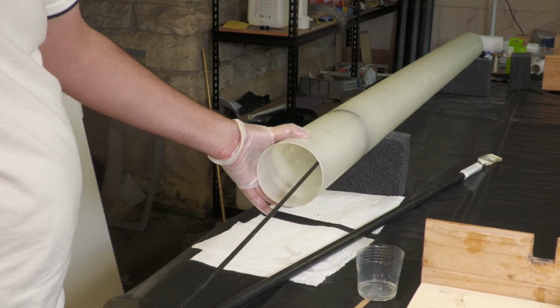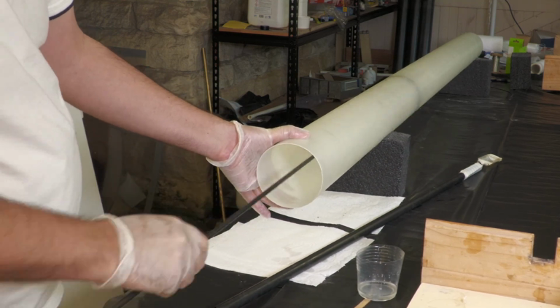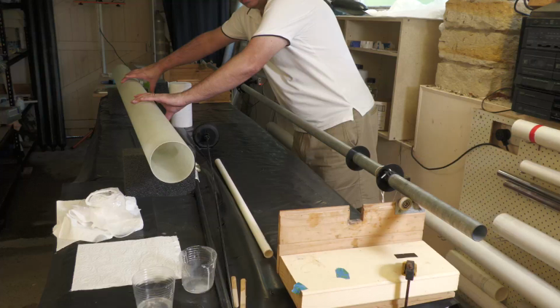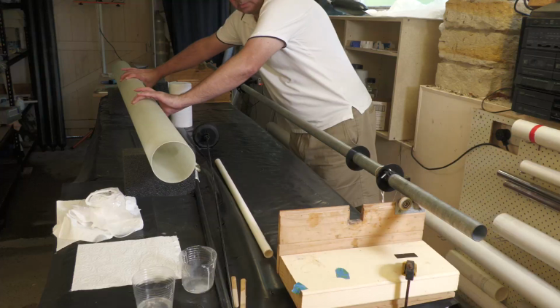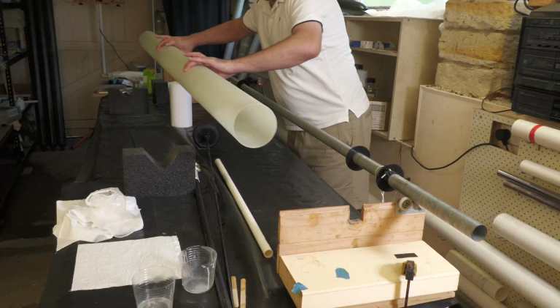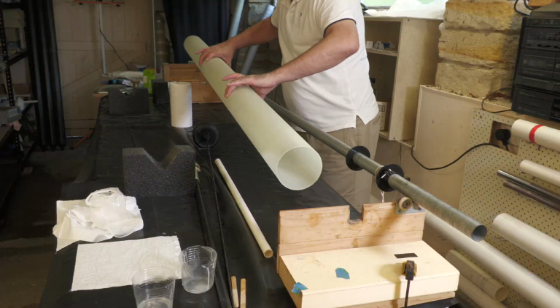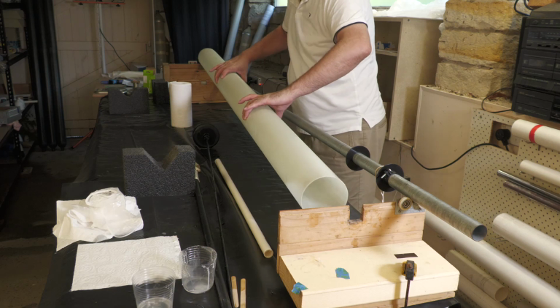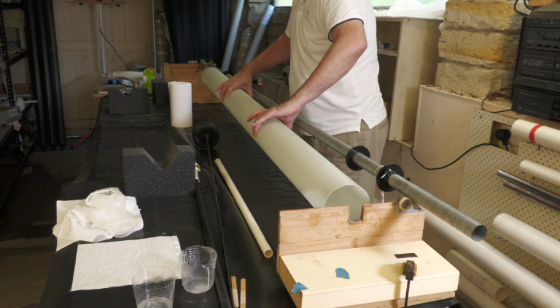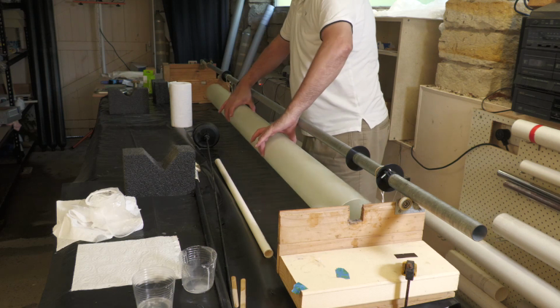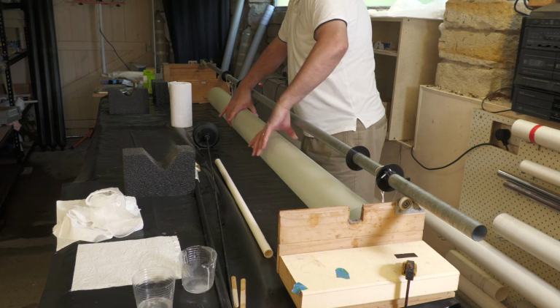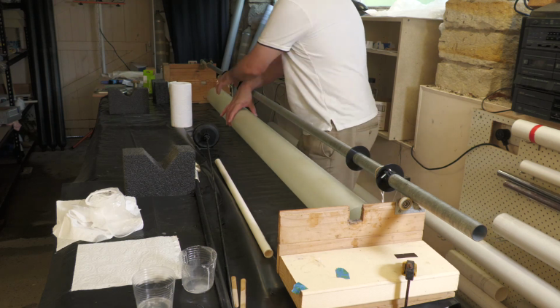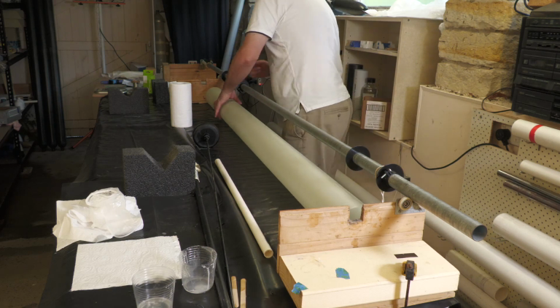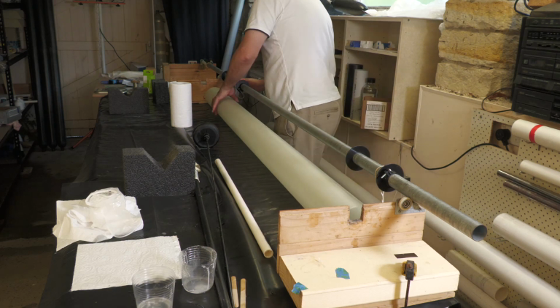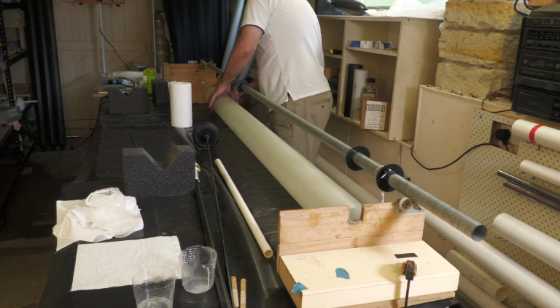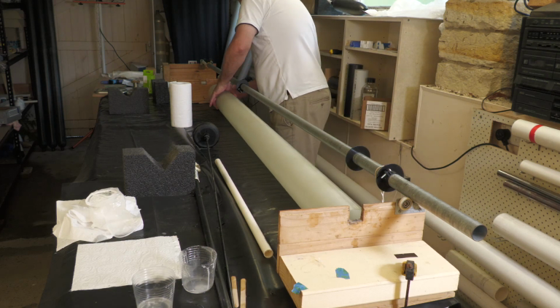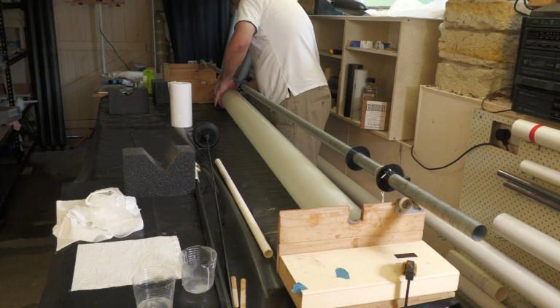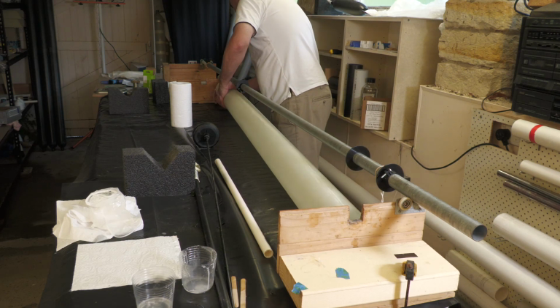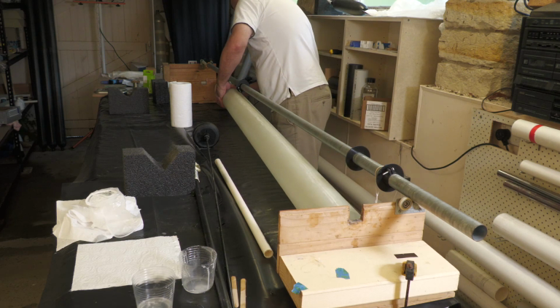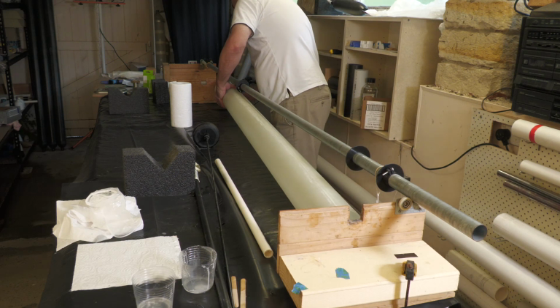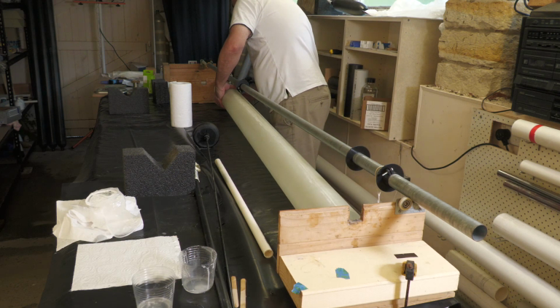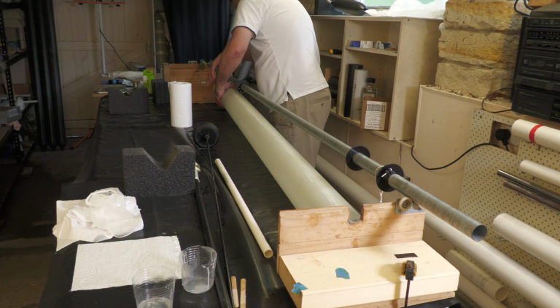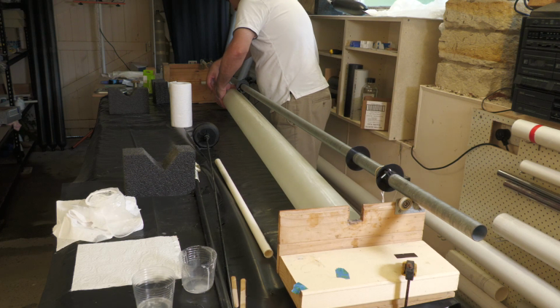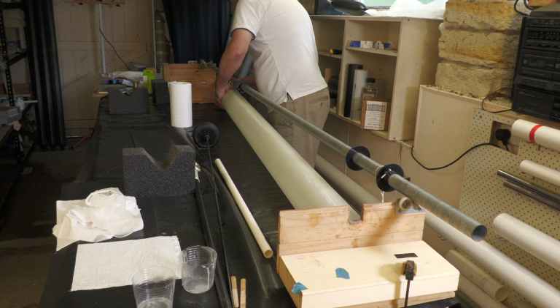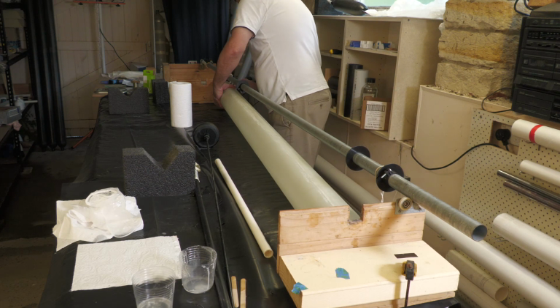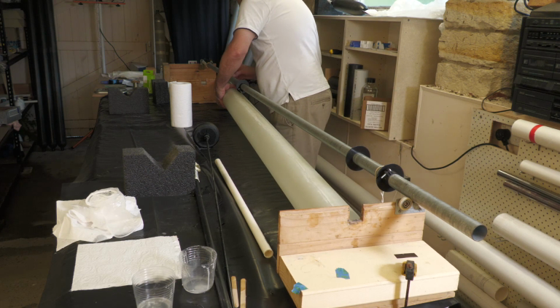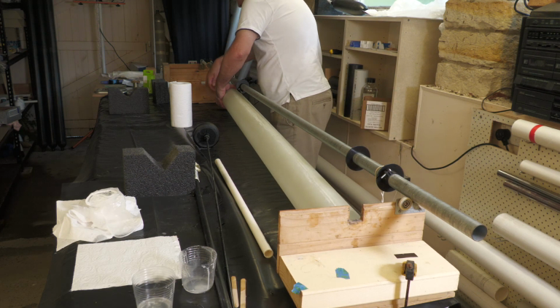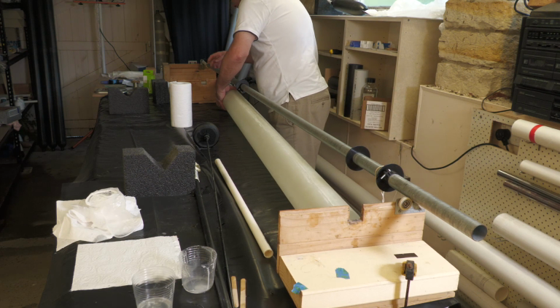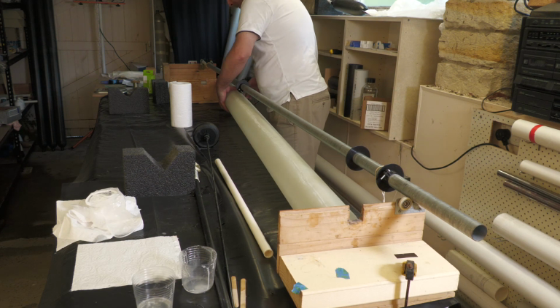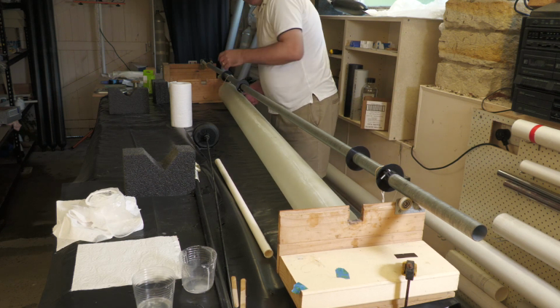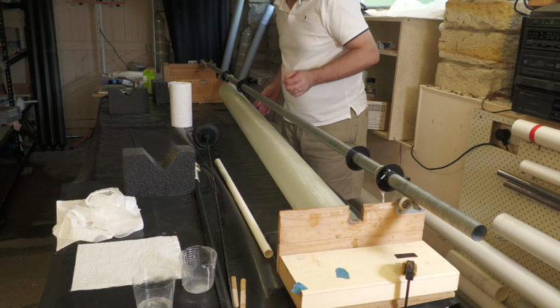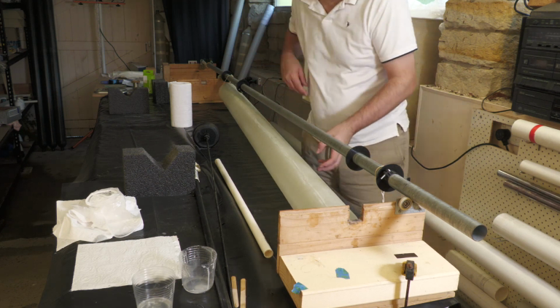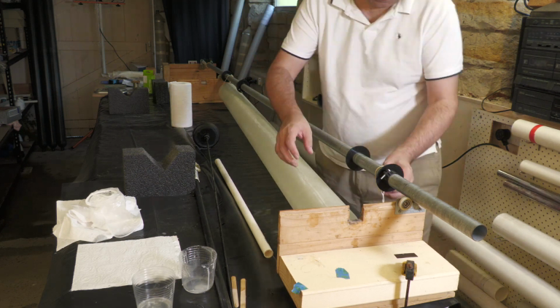We then suspend the tube under the rotisserie in order to stop the epoxy pooling on one side.